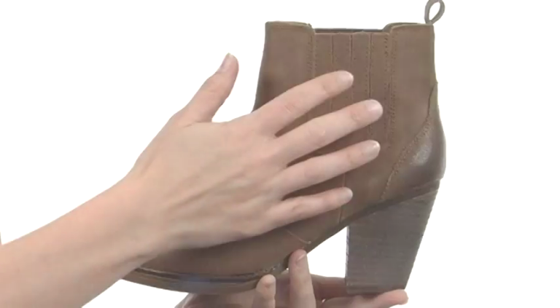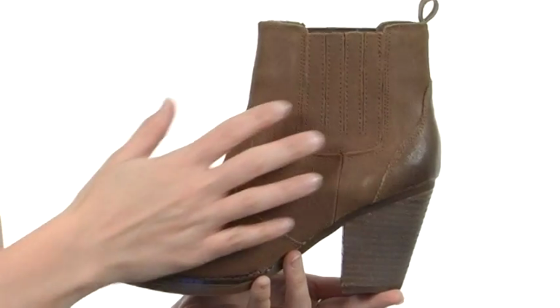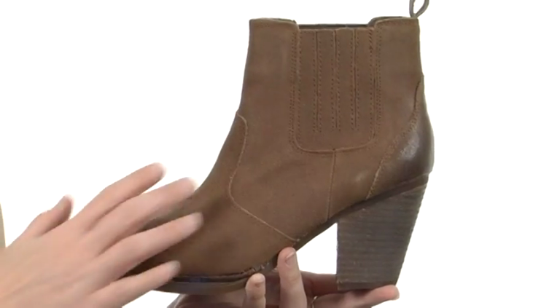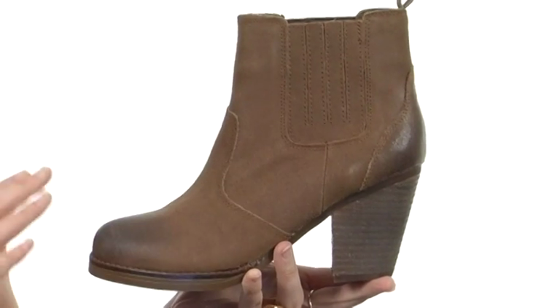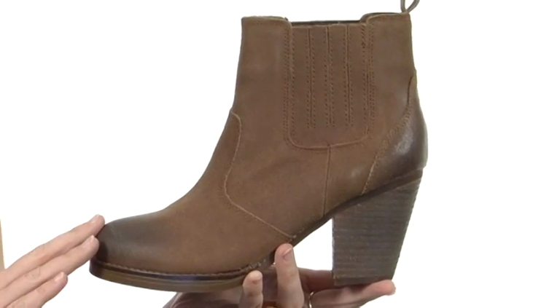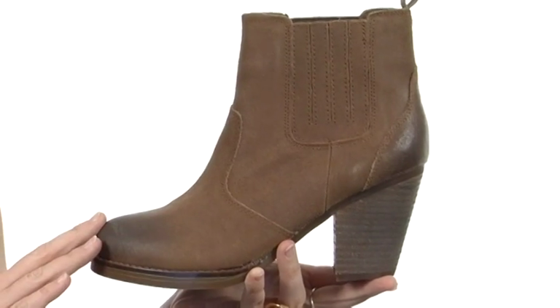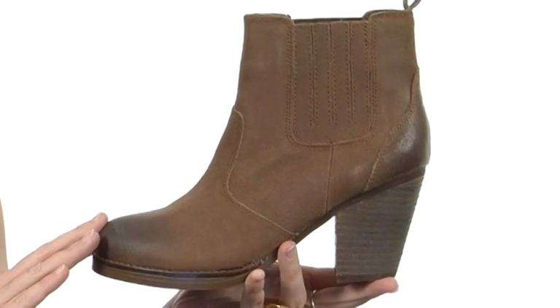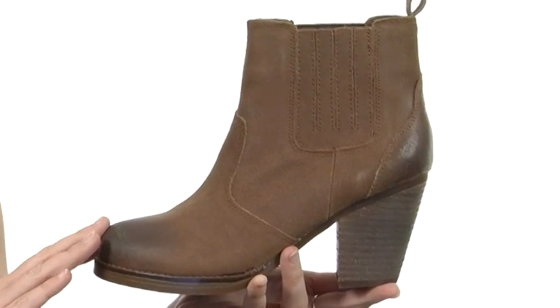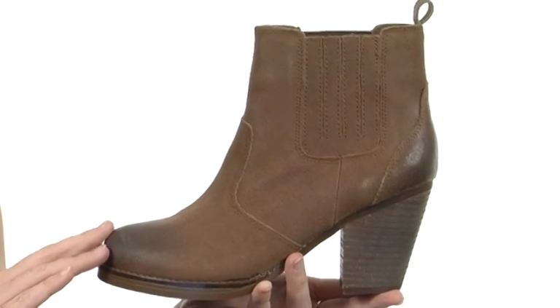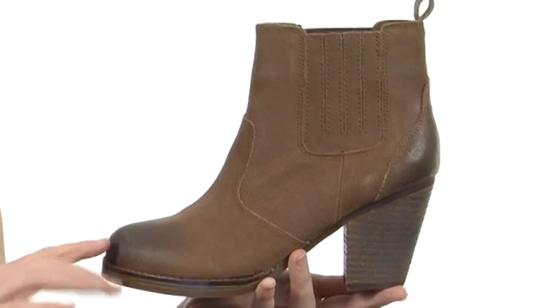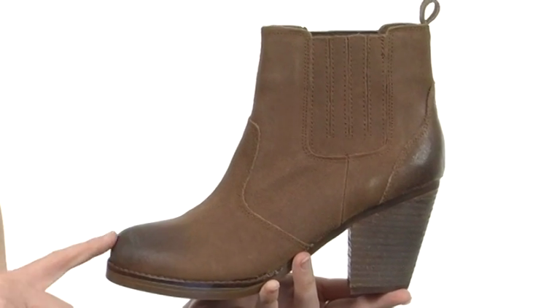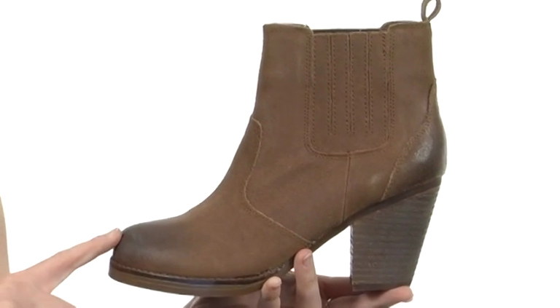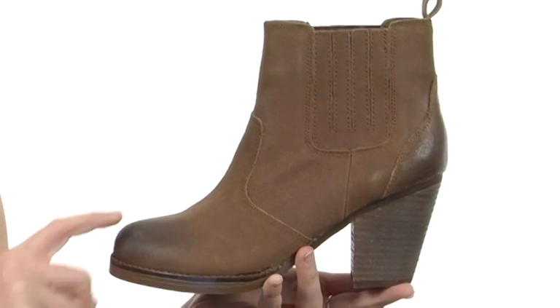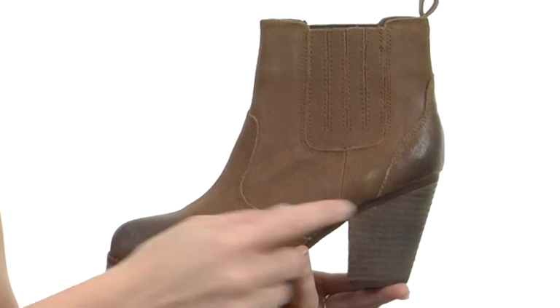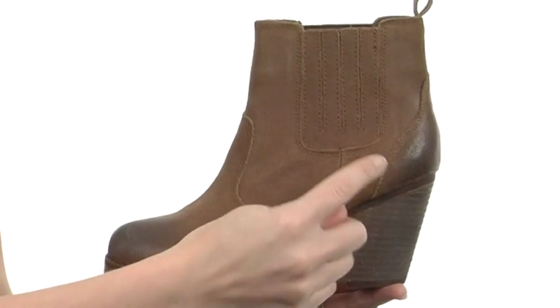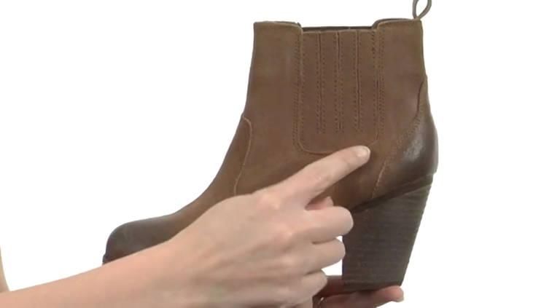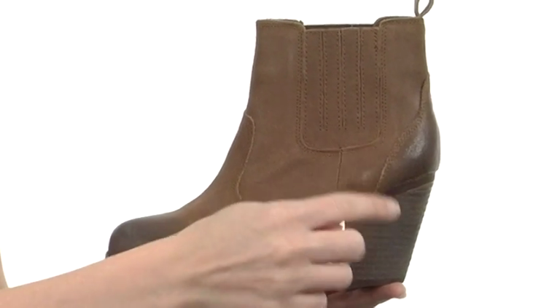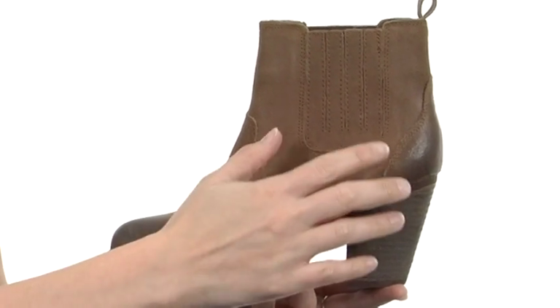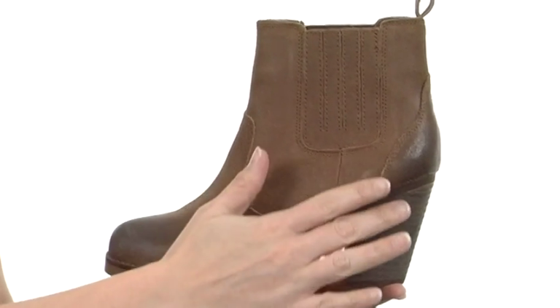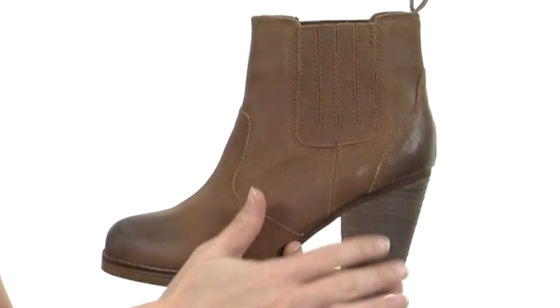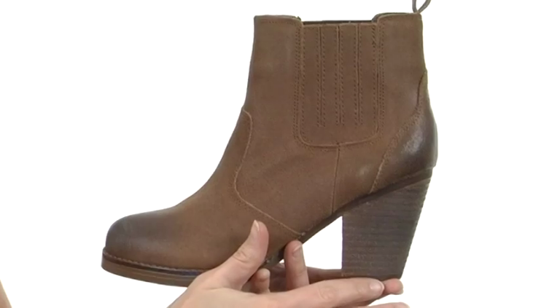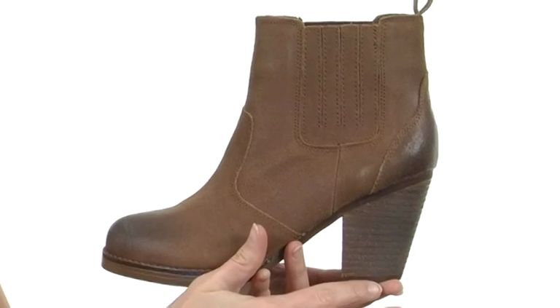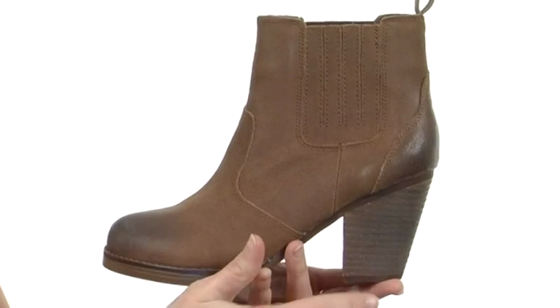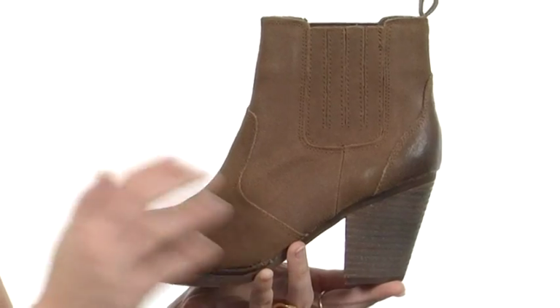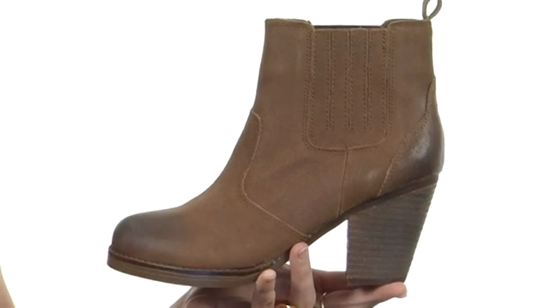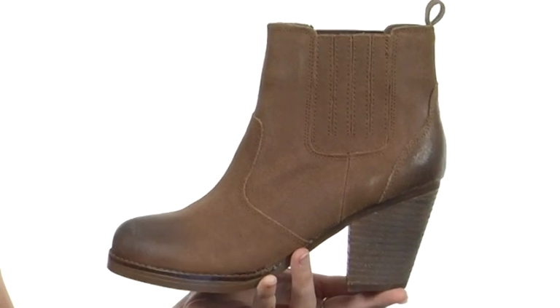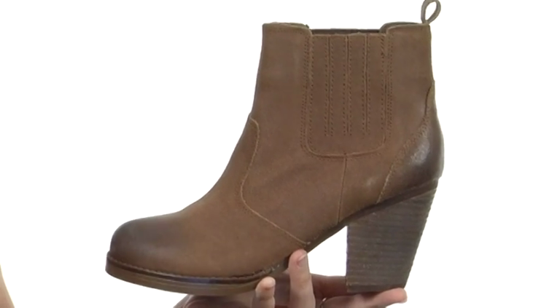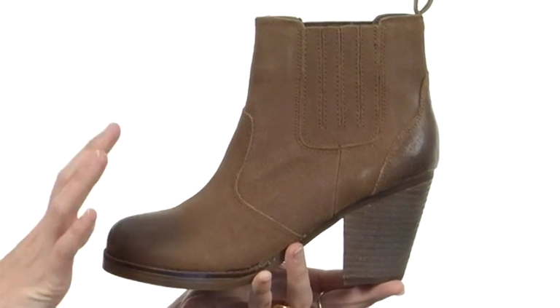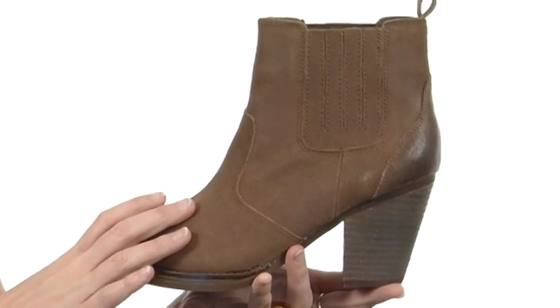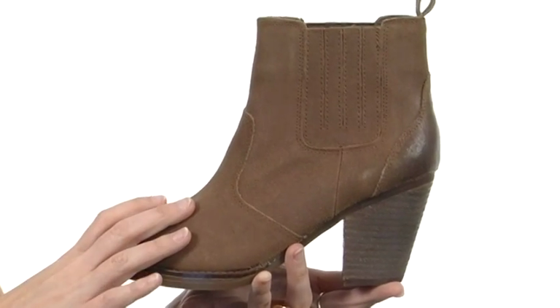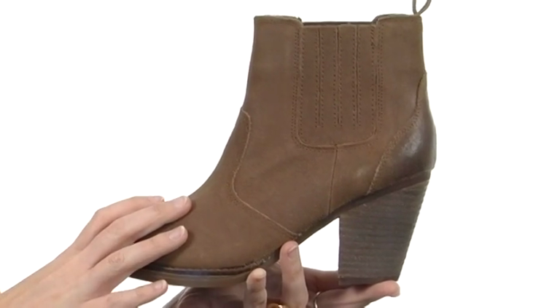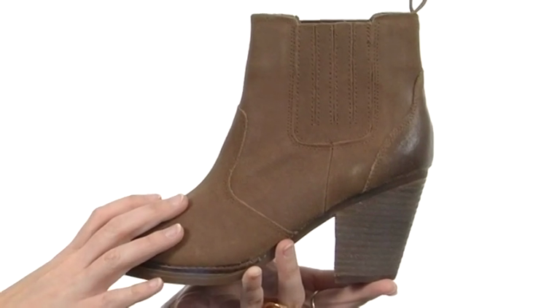This boot has a super simple silhouette with light distressing at the toe and the heel, and a lovely stacked heel for a beautiful look on the foot.